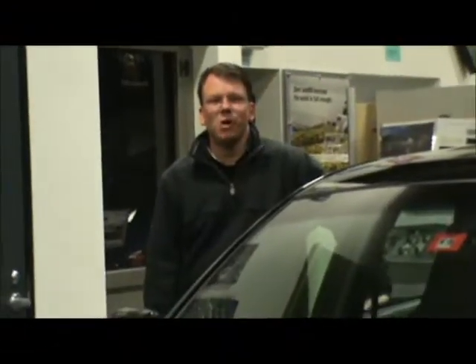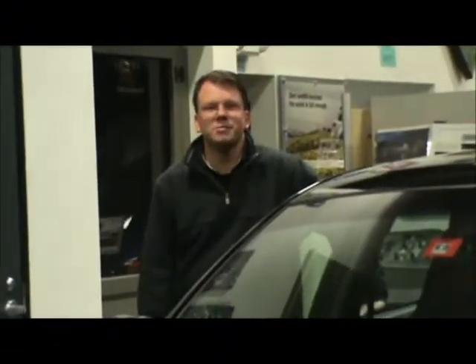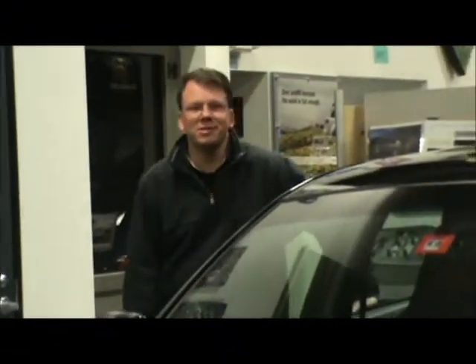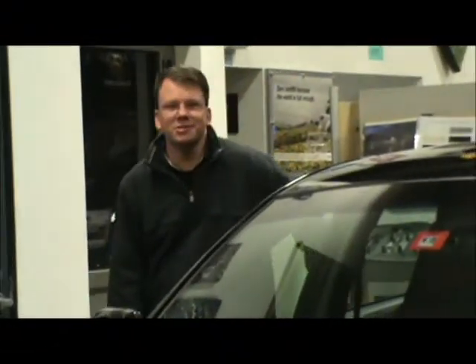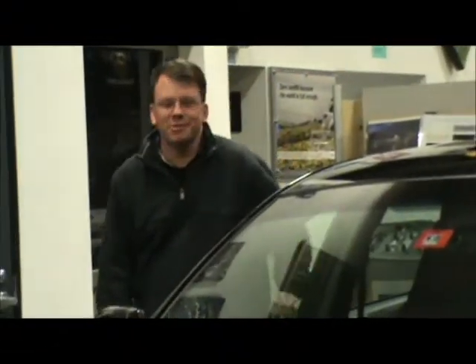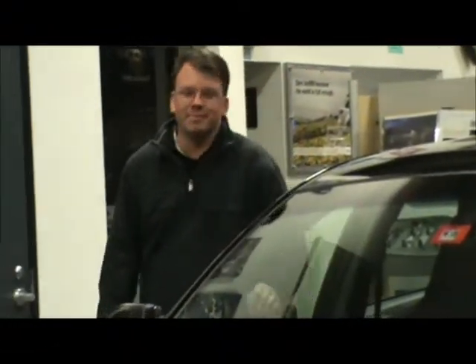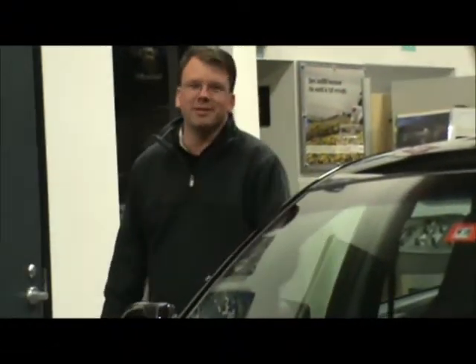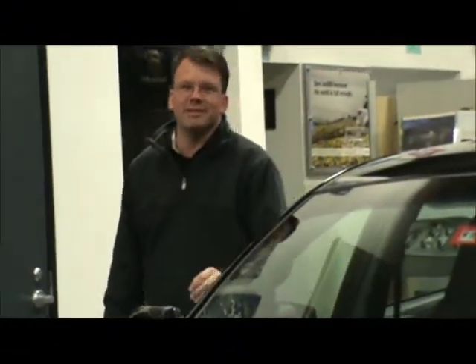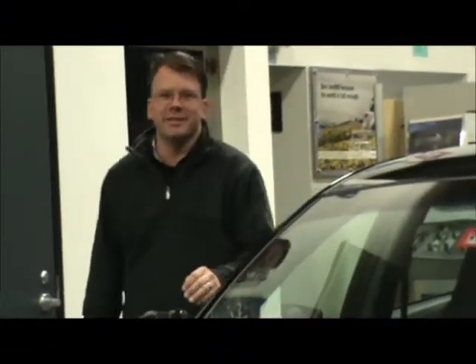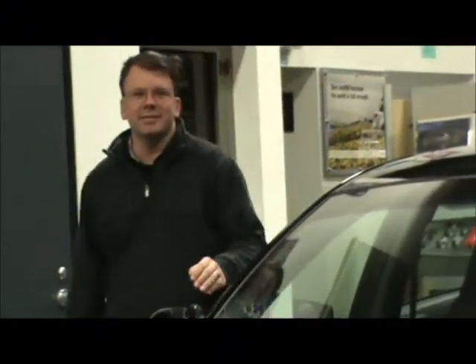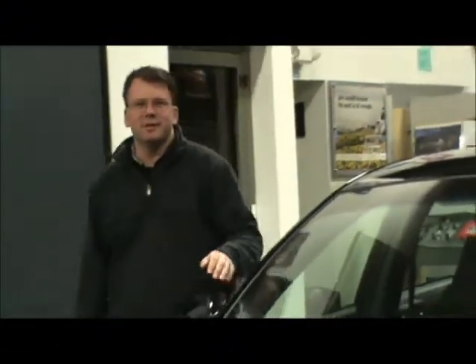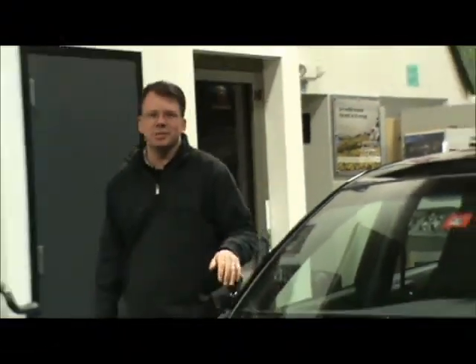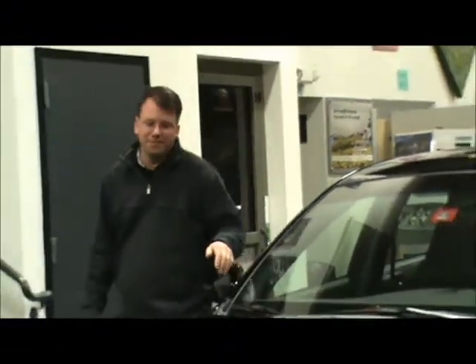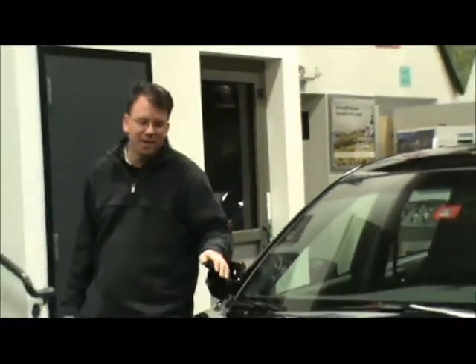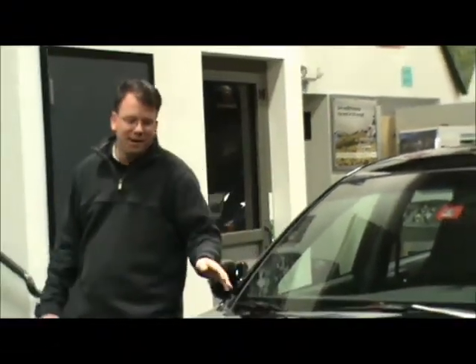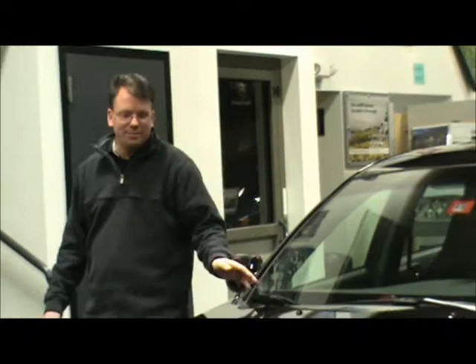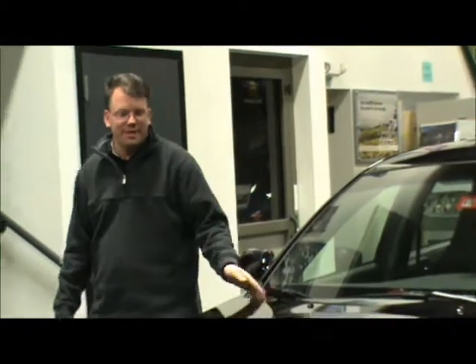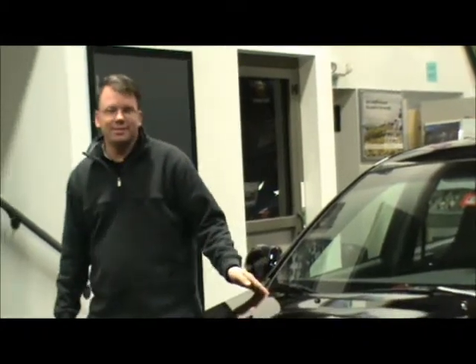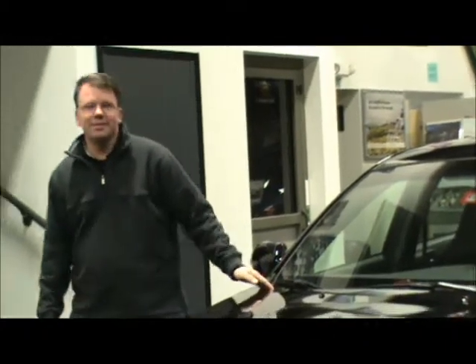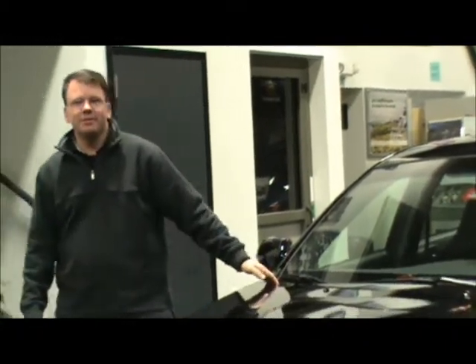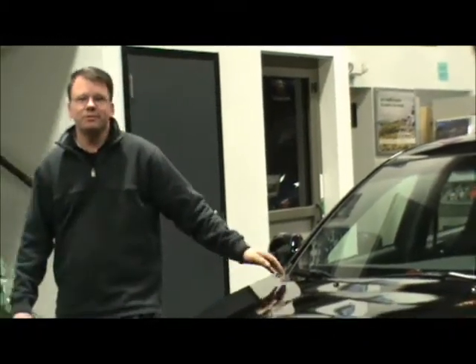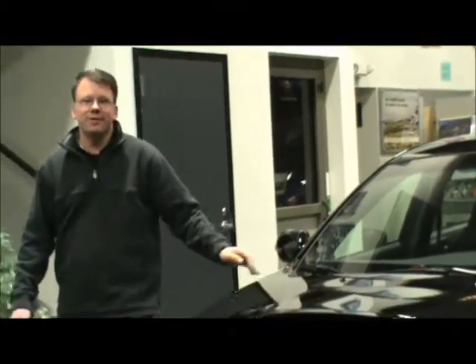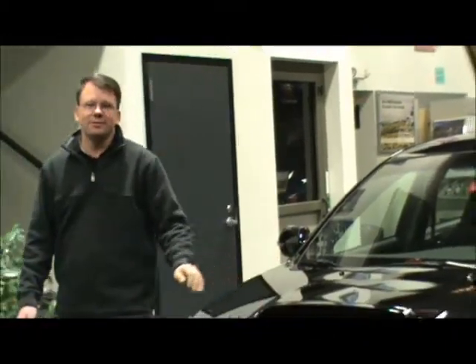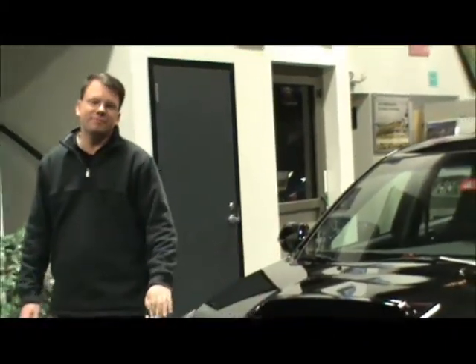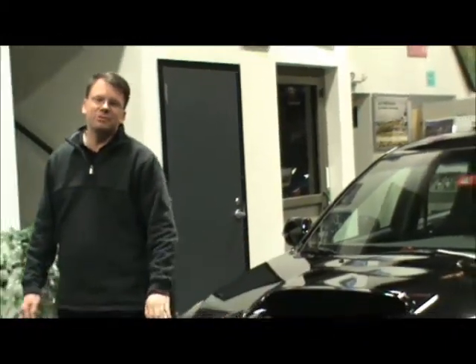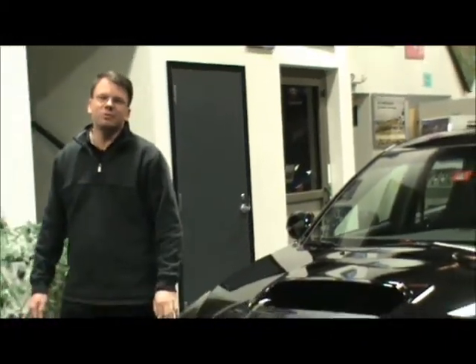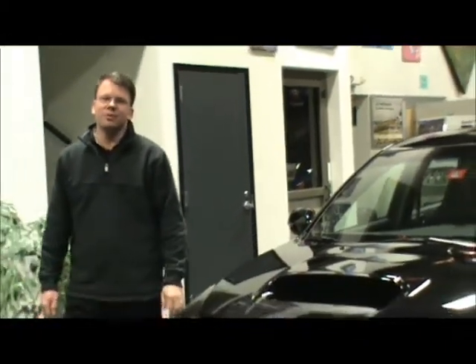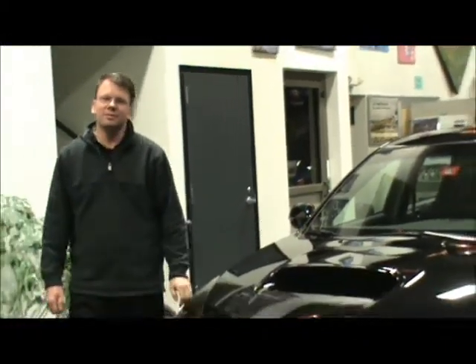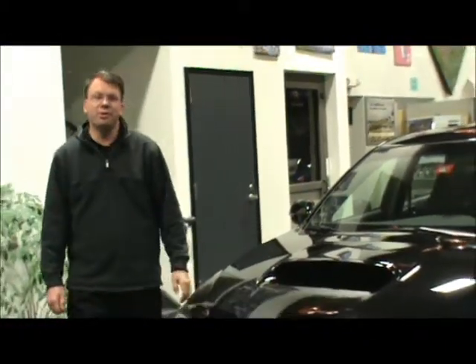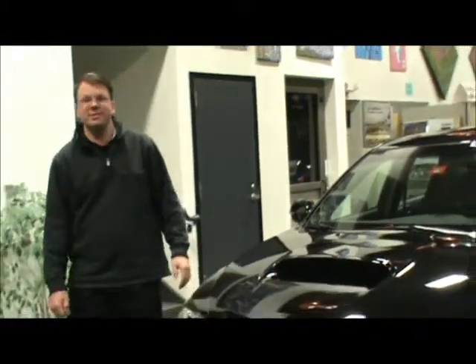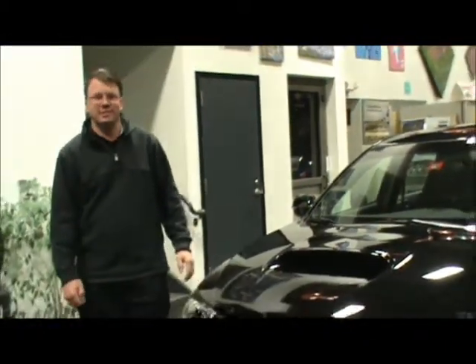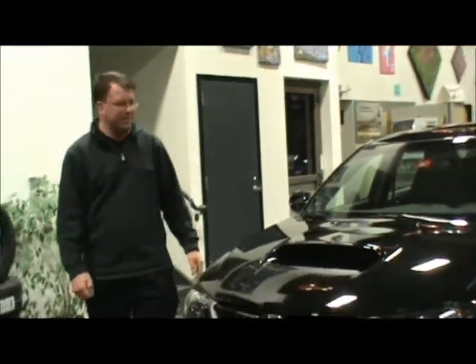Welcome to Burlington Subaru. I'm Terry Light, the Internet Sales Manager here. Today I'd like to tell you about the new 2011 Subaru Impreza WRX STI.